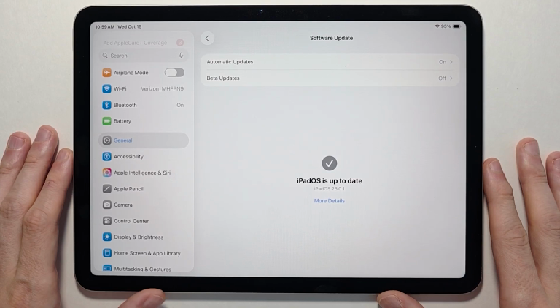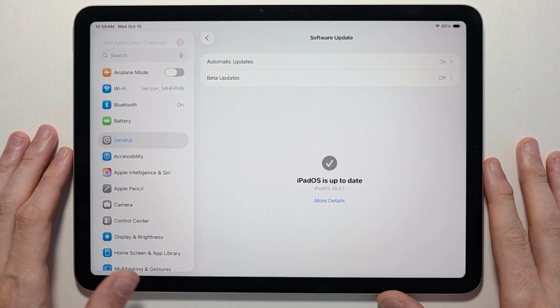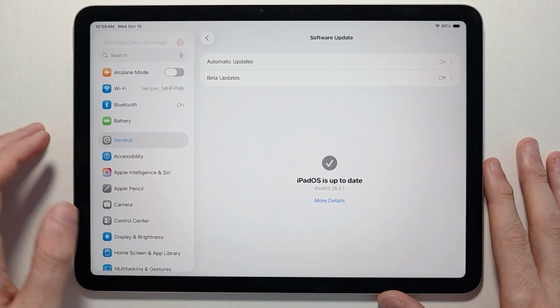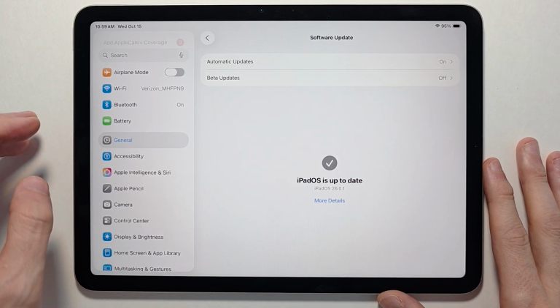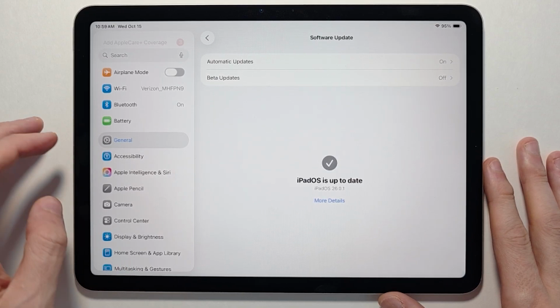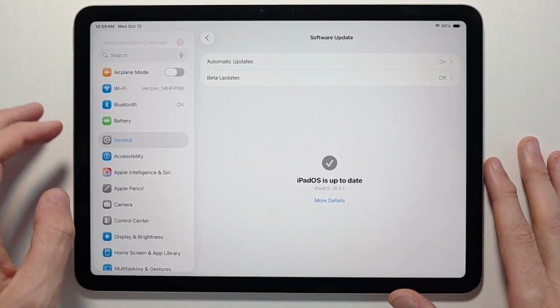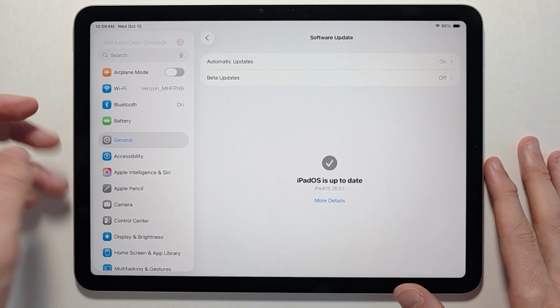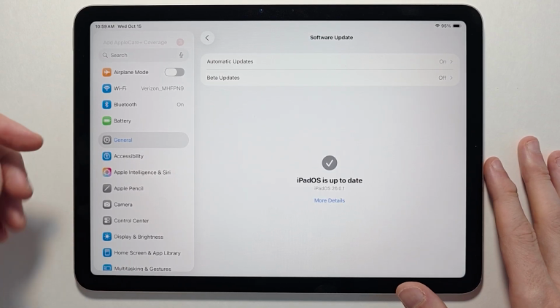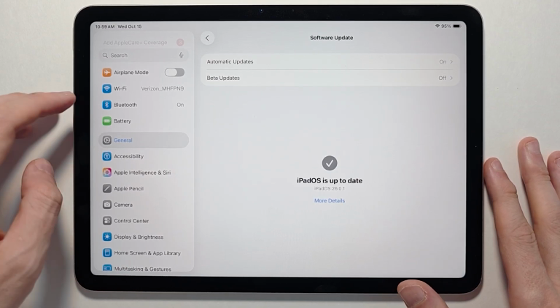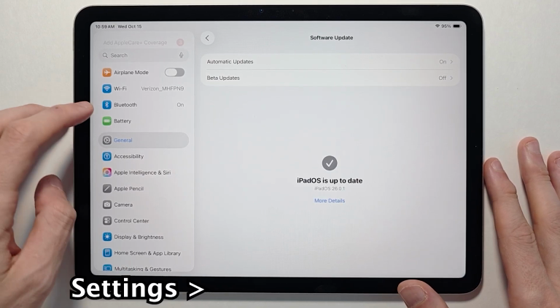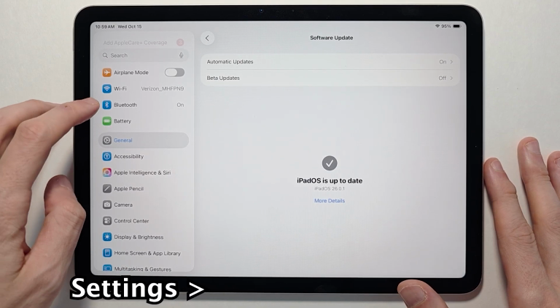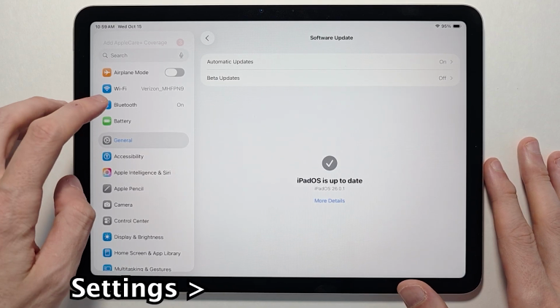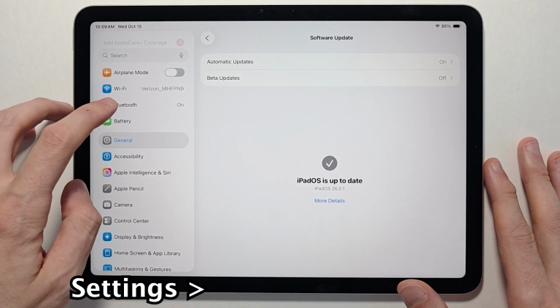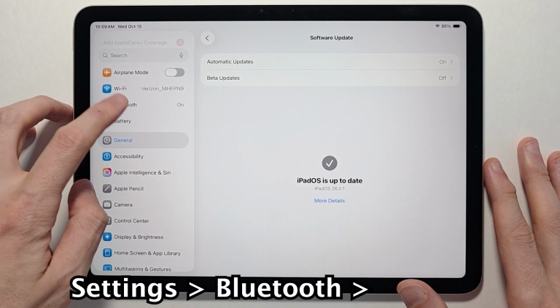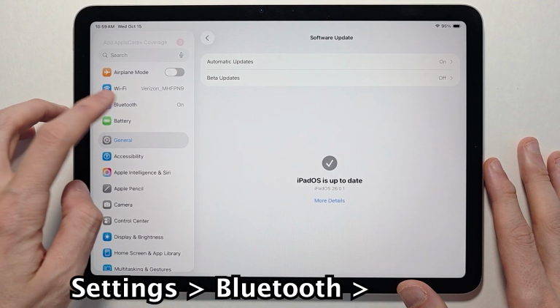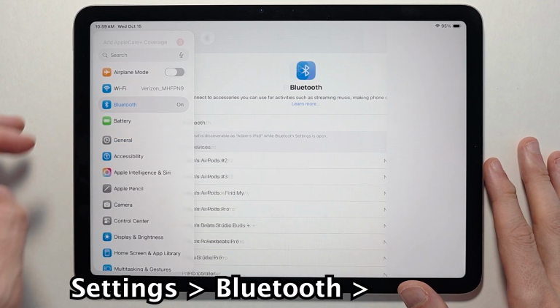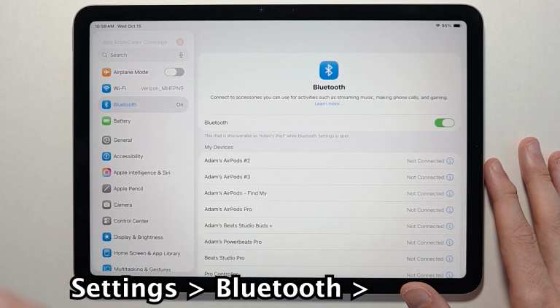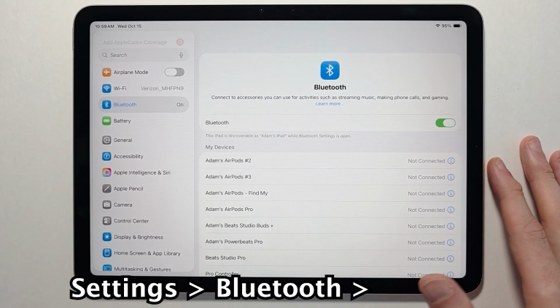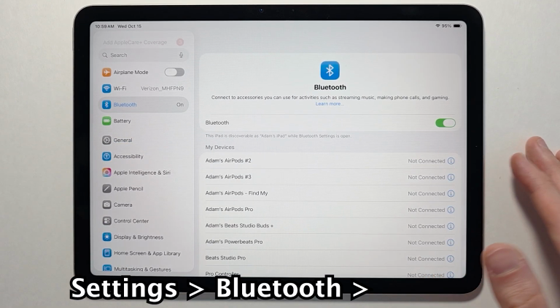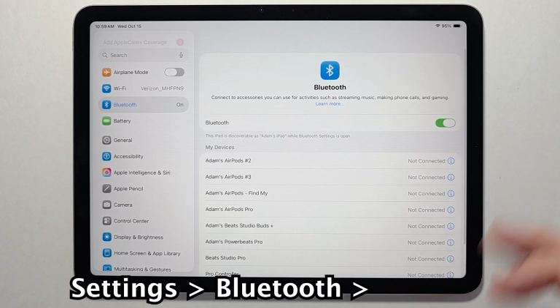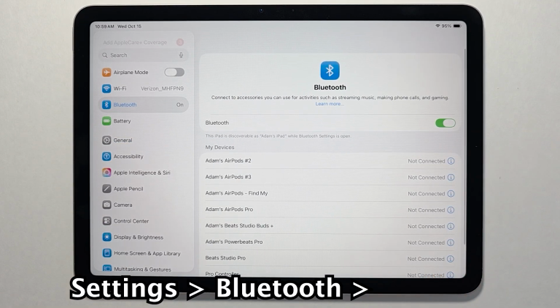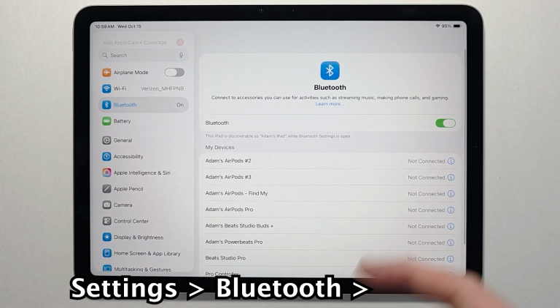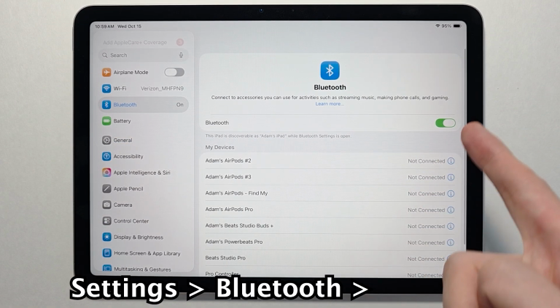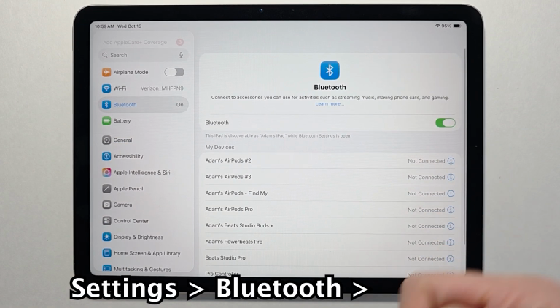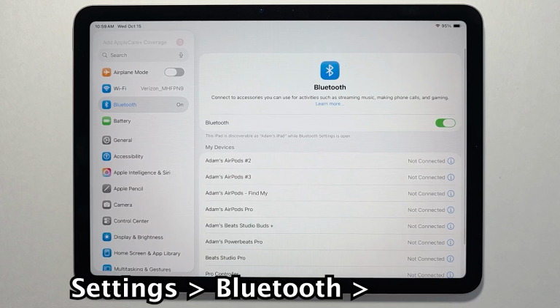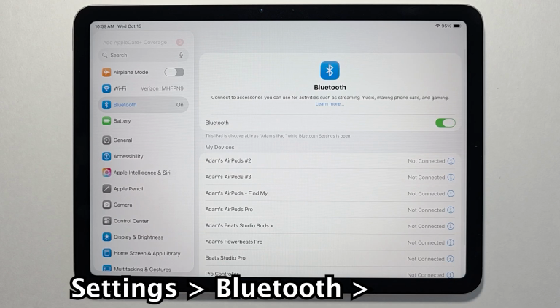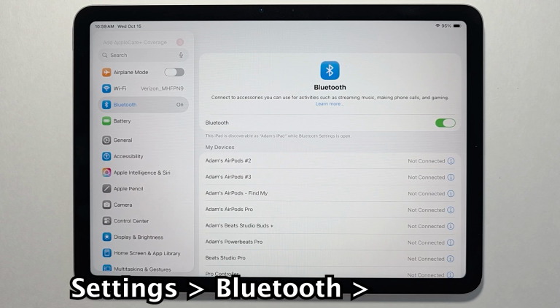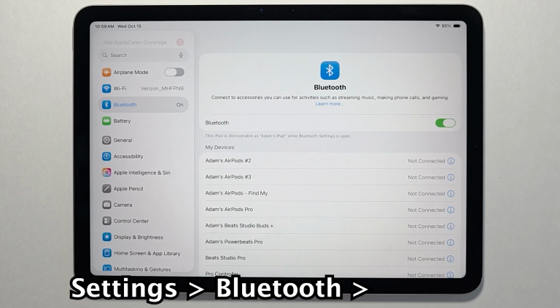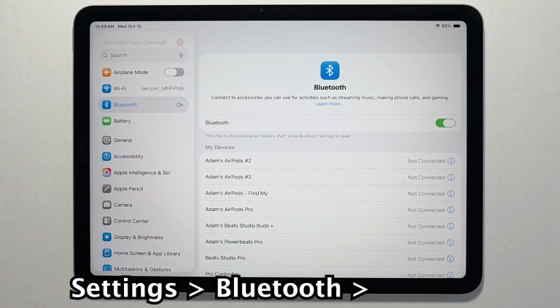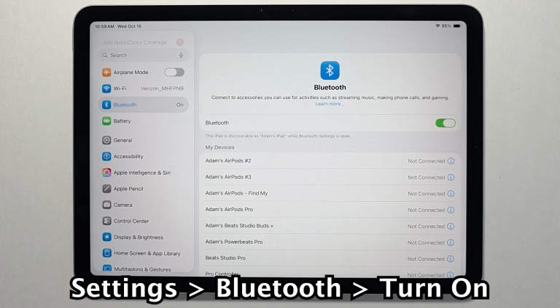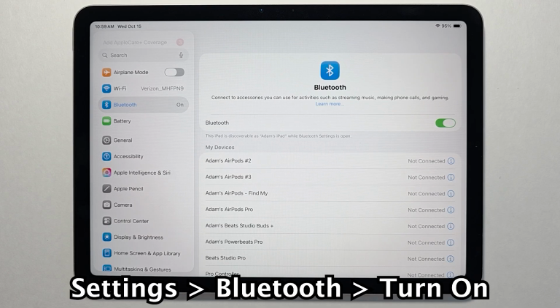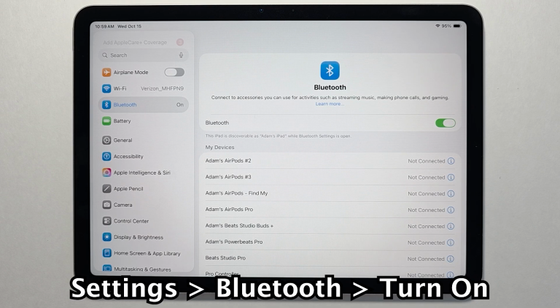Once your iPad is updated, go back into your Settings and press Bluetooth. Just make sure Bluetooth is turned on.